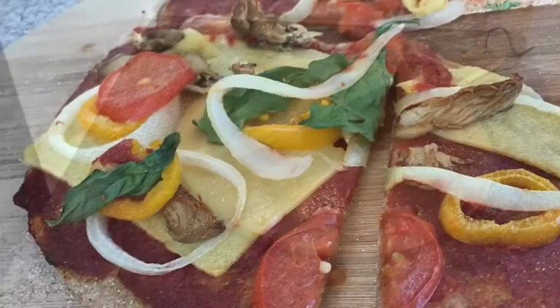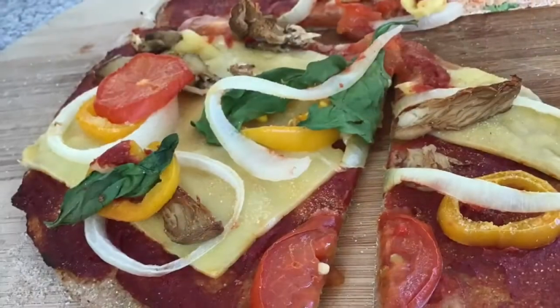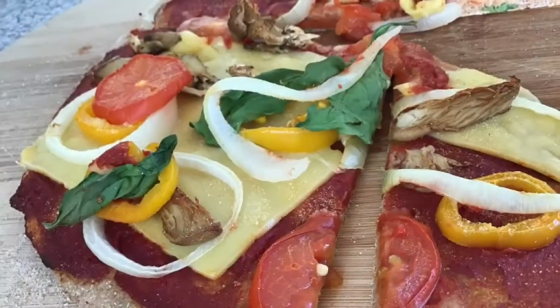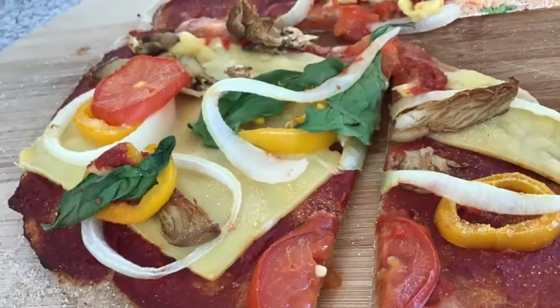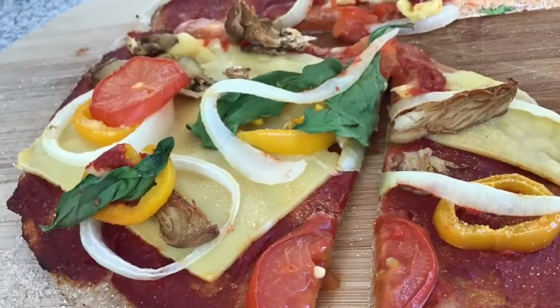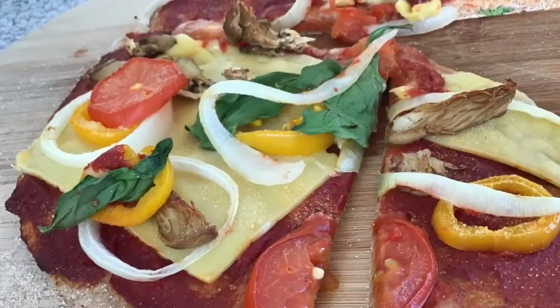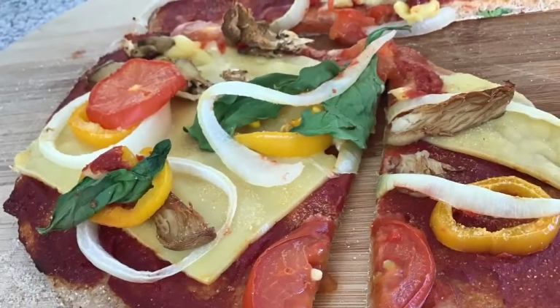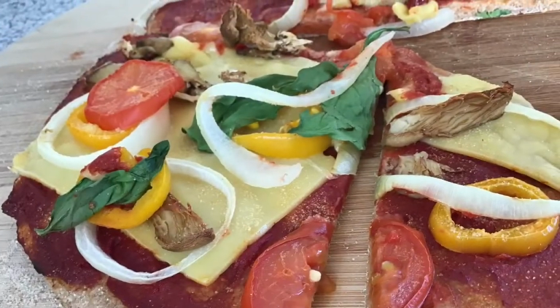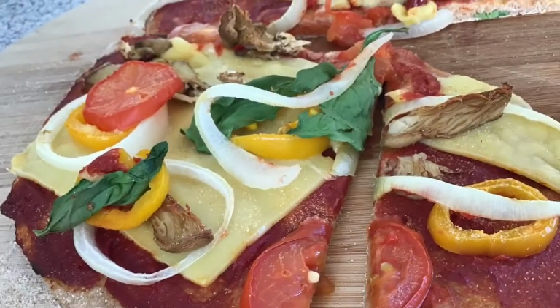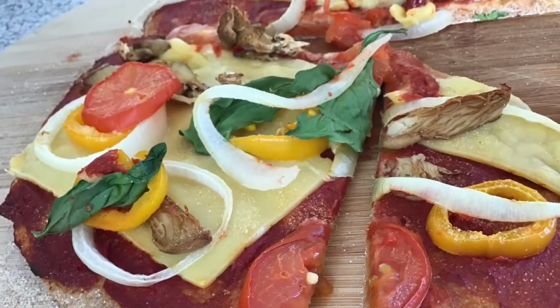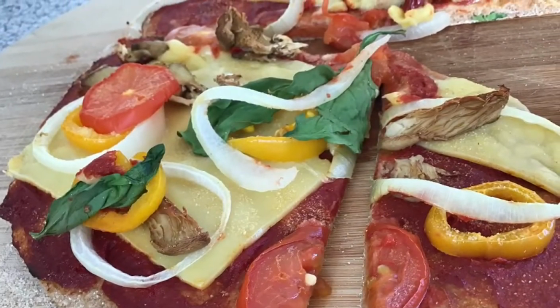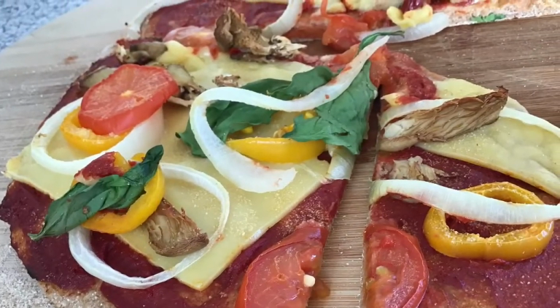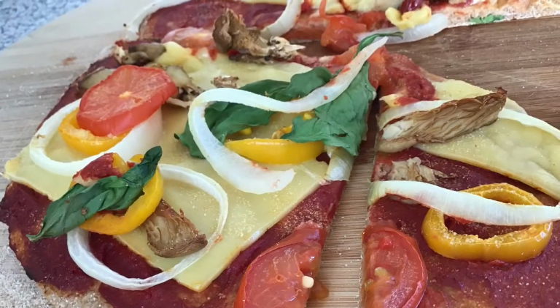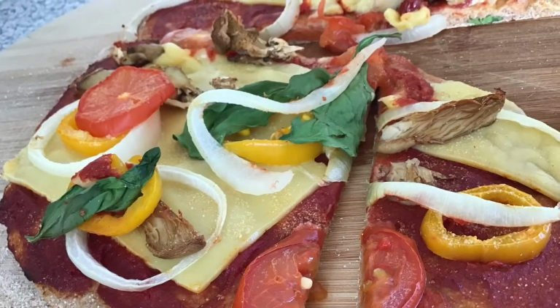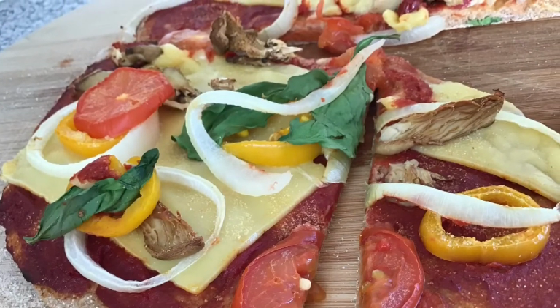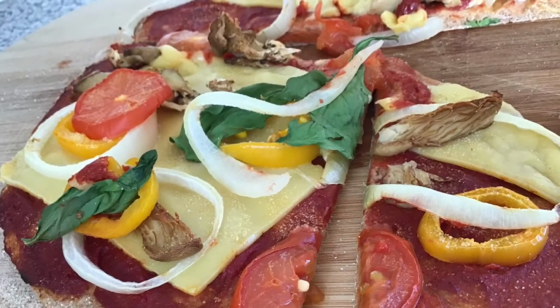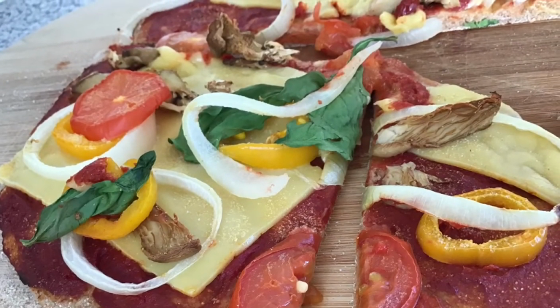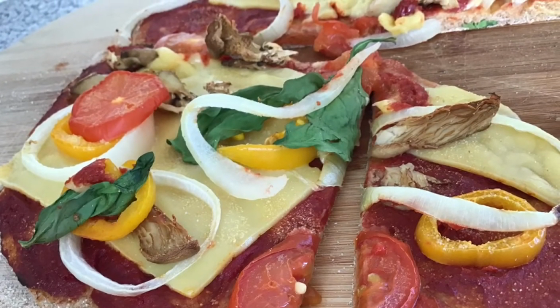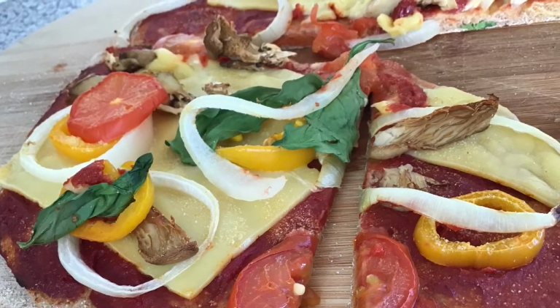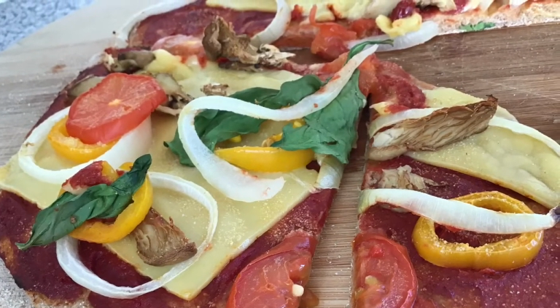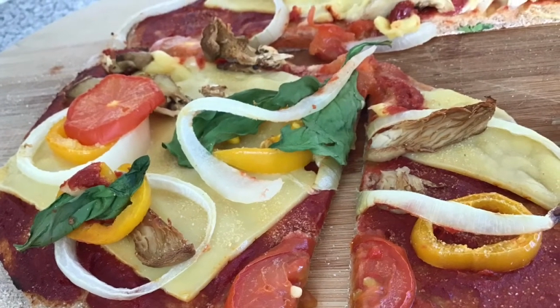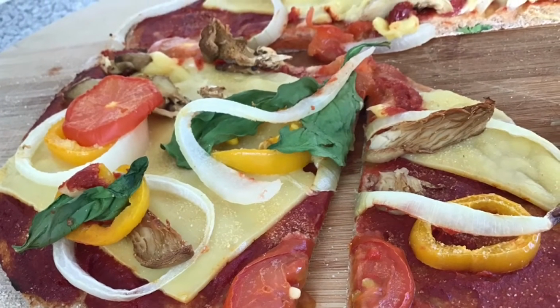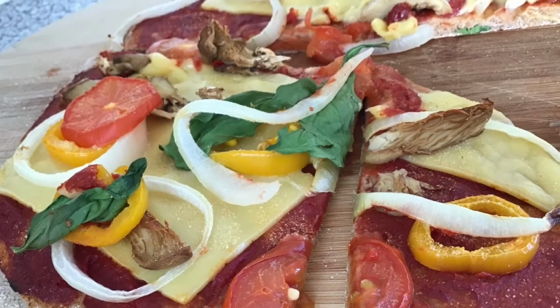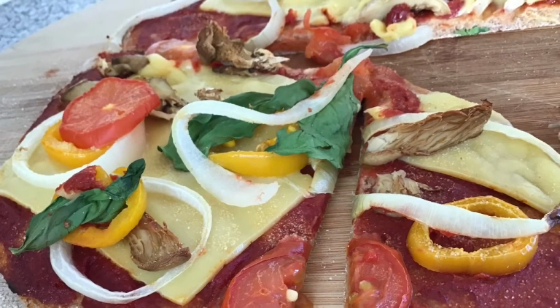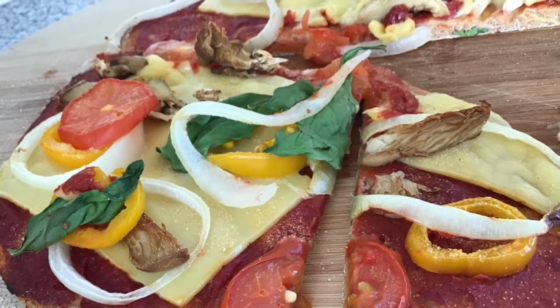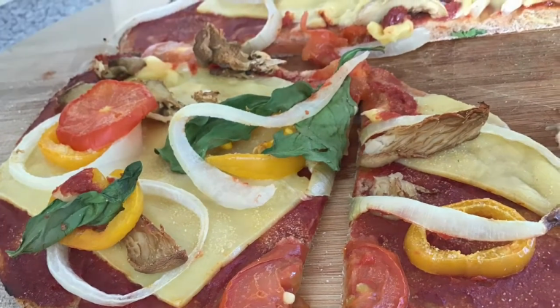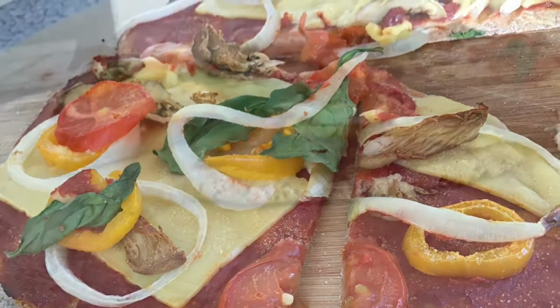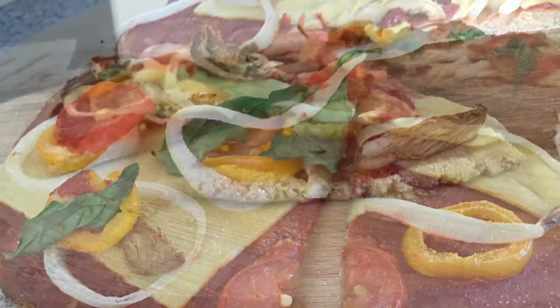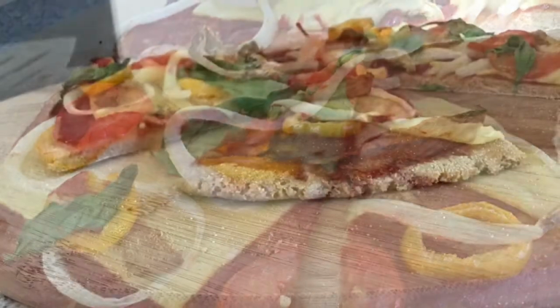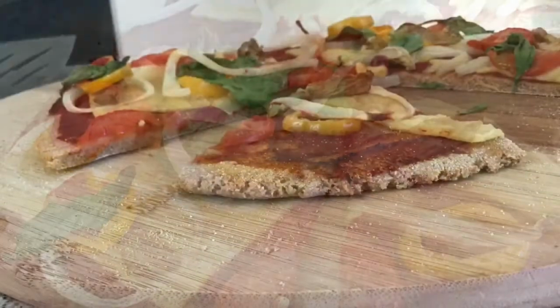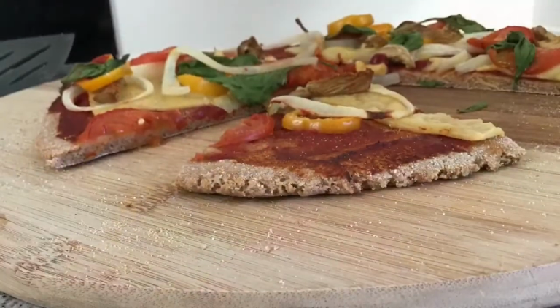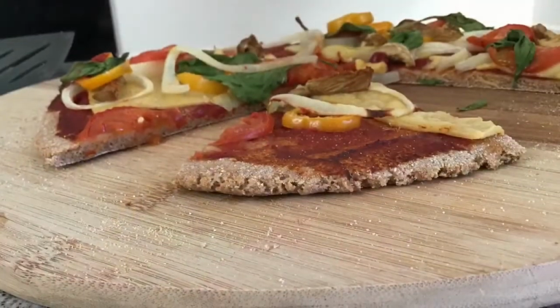After about 10 to 15 minutes in the oven, the pizza is finished and it's ready to enjoy.